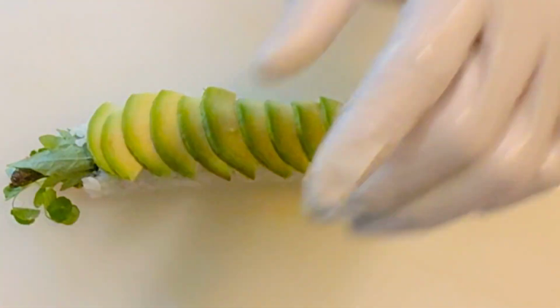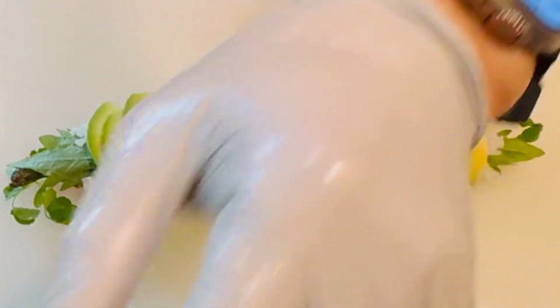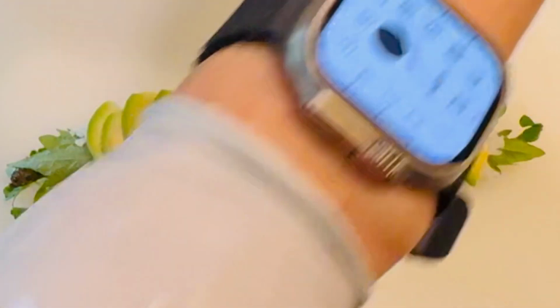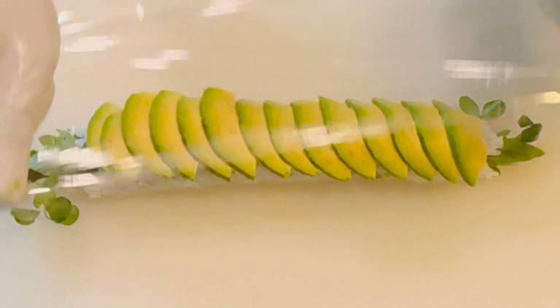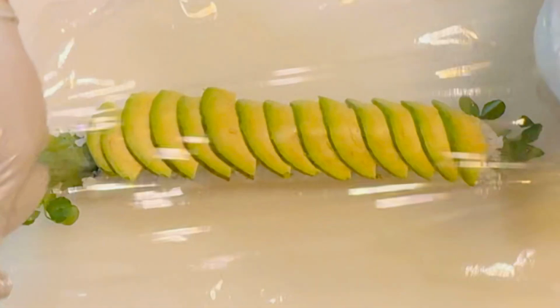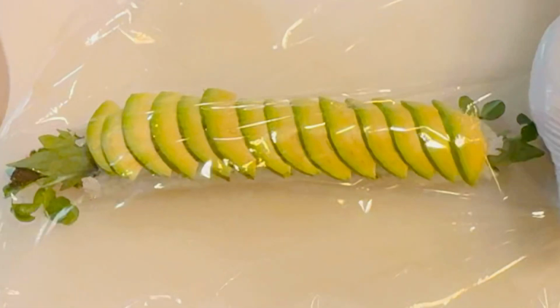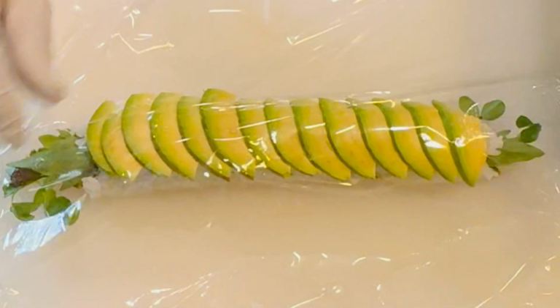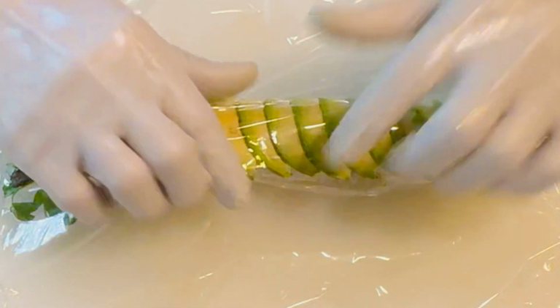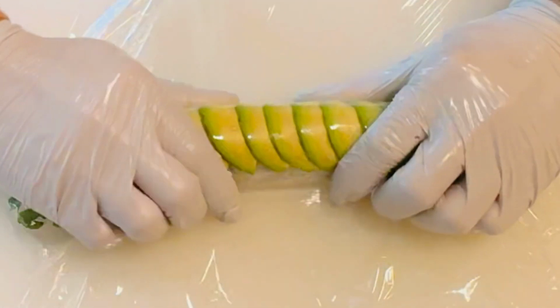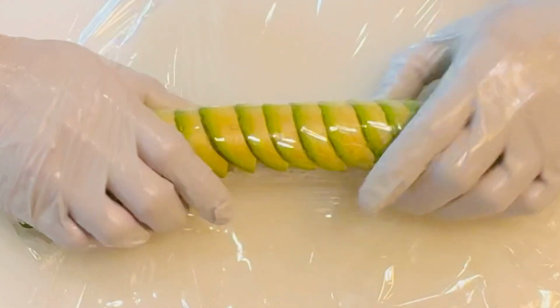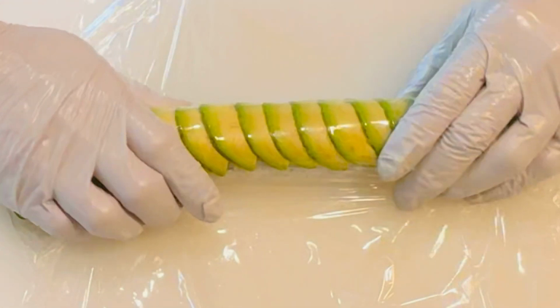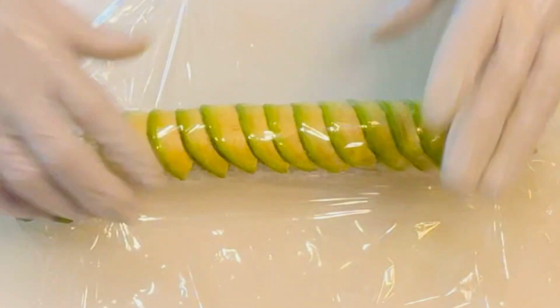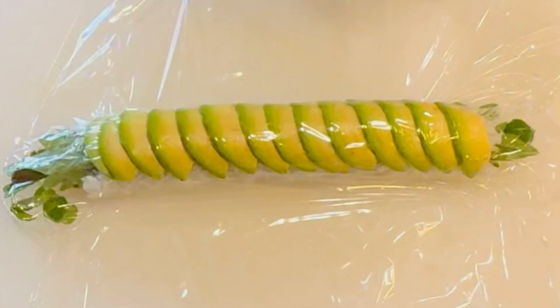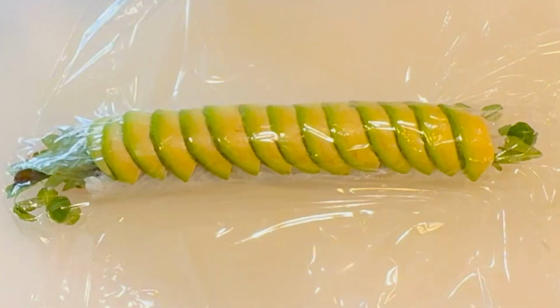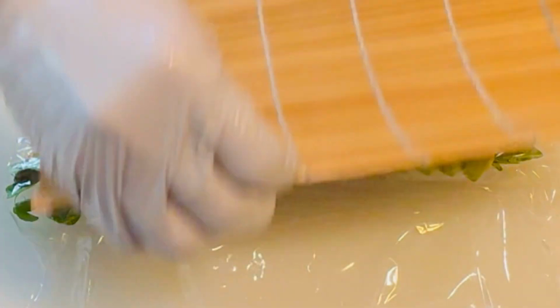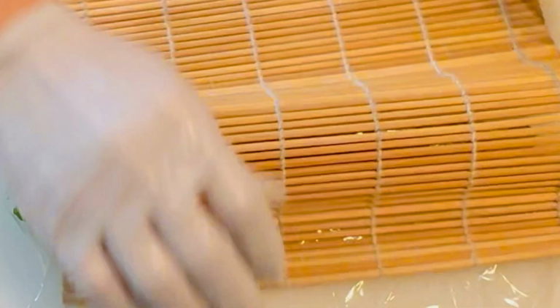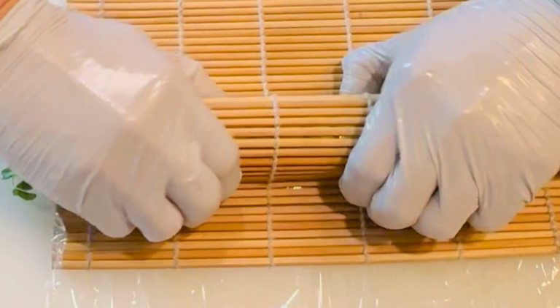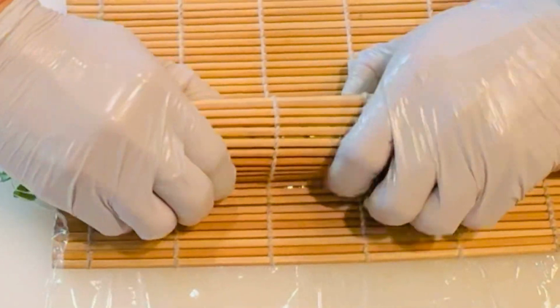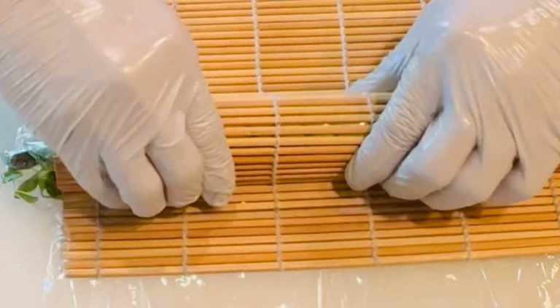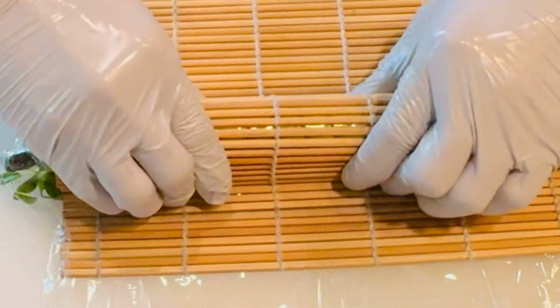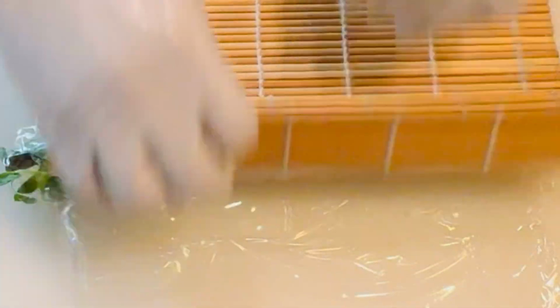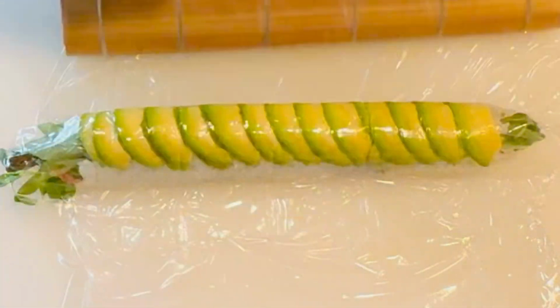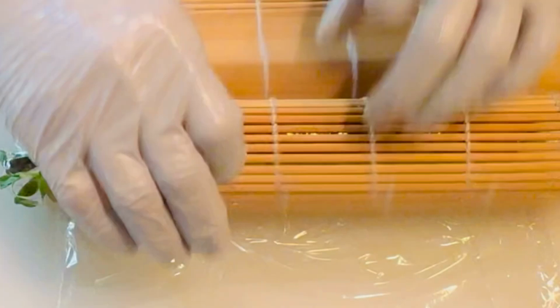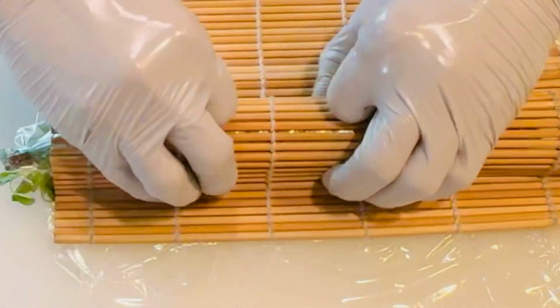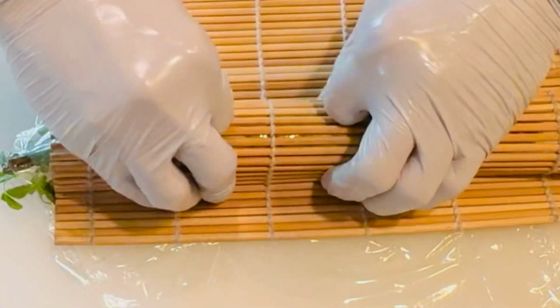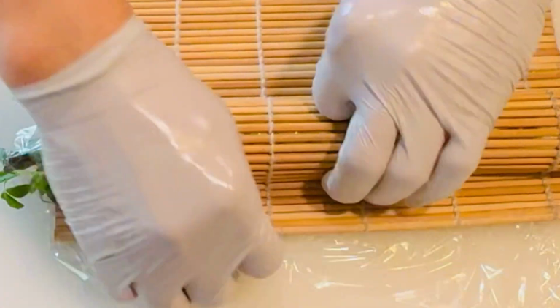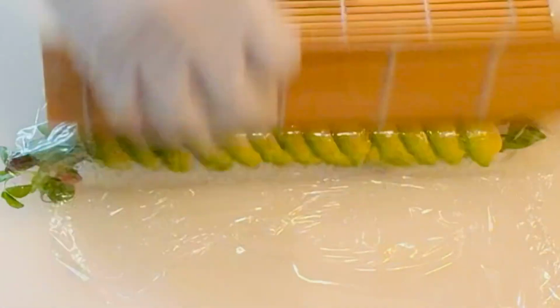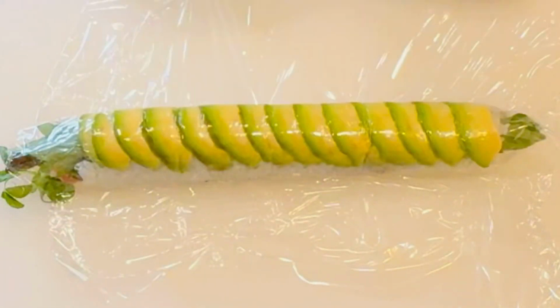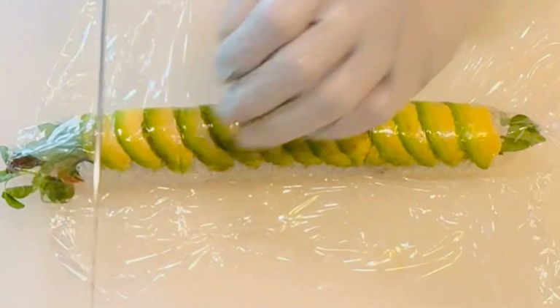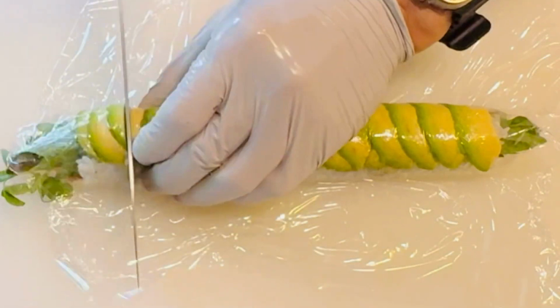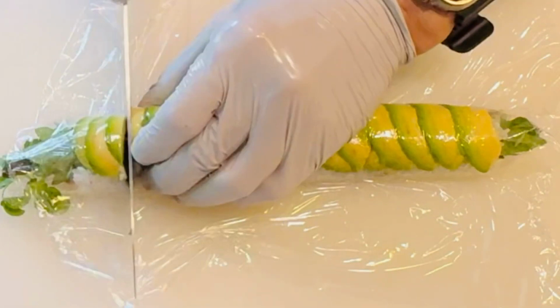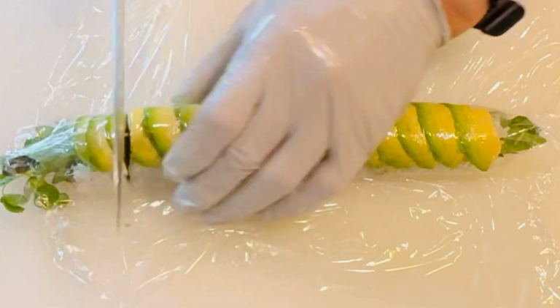To secure the avocado, use plastic wrap to shape it tightly before cutting into 11 pieces.